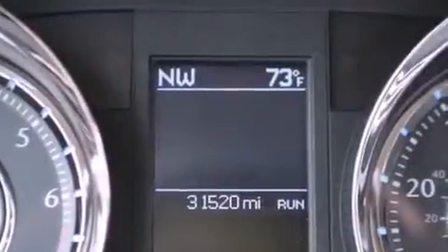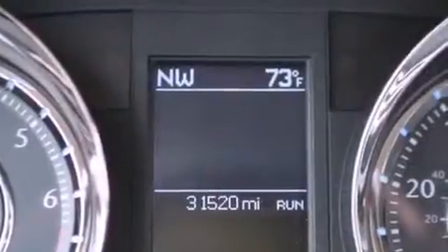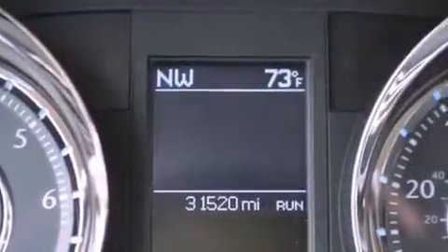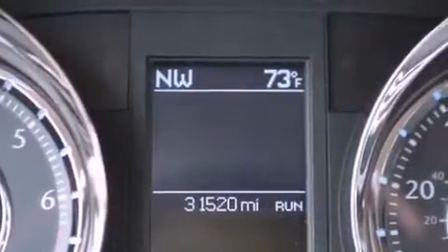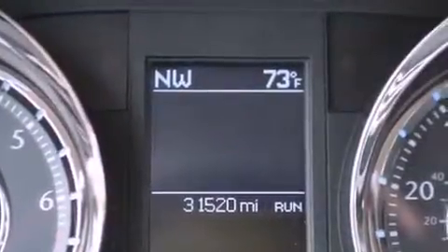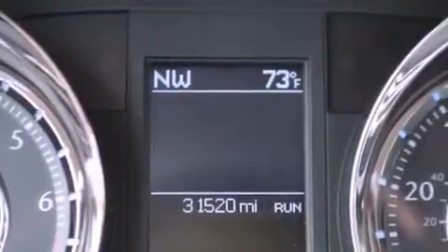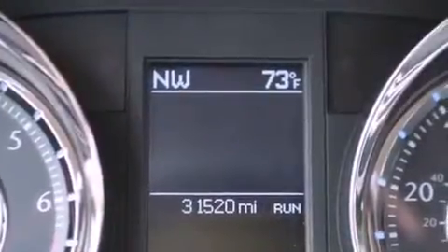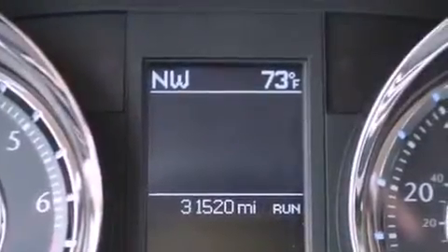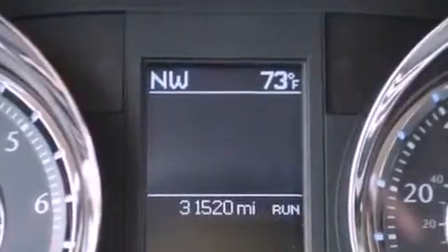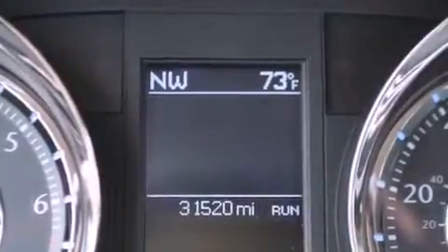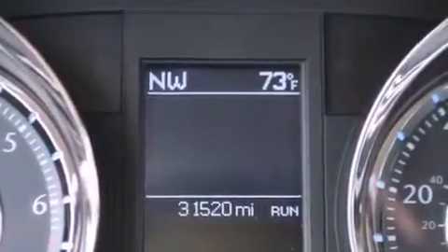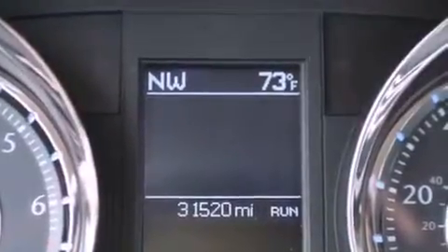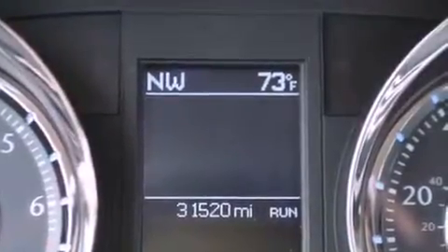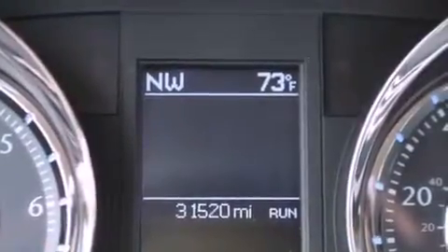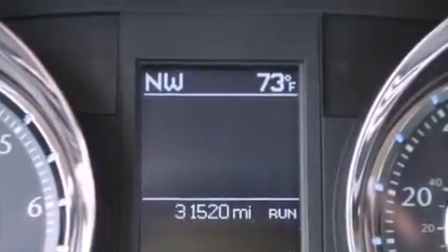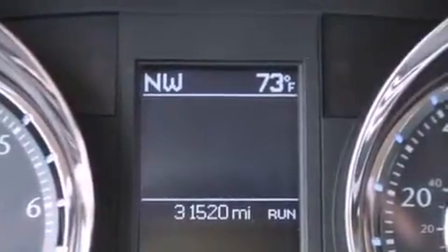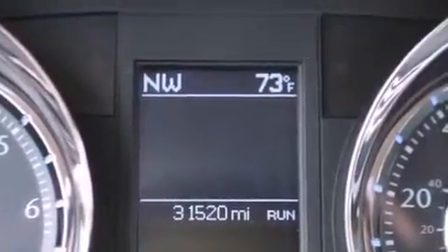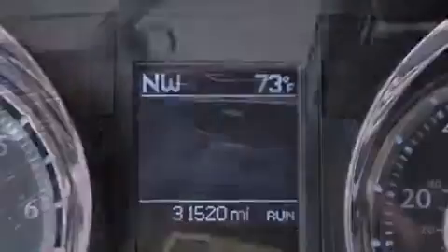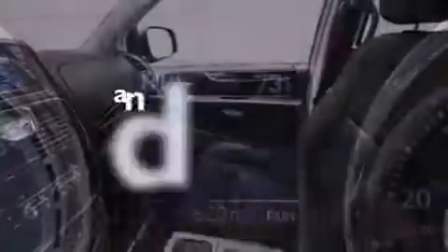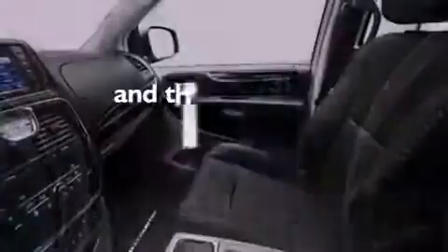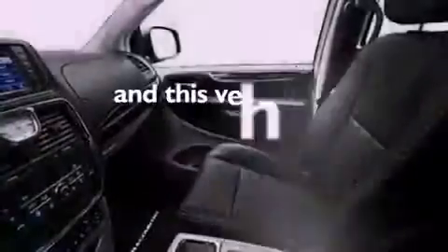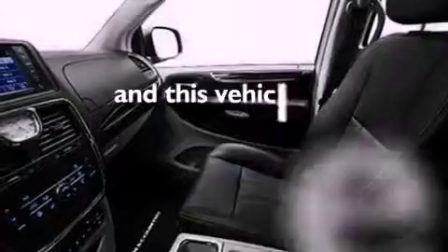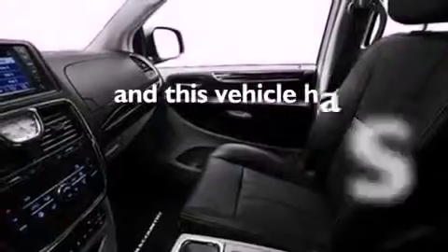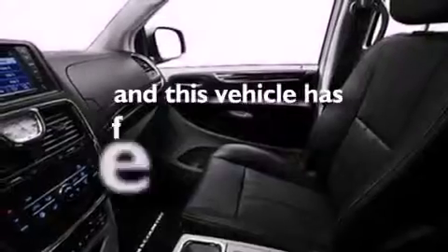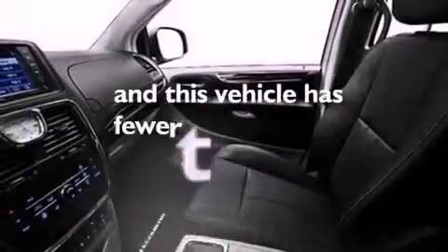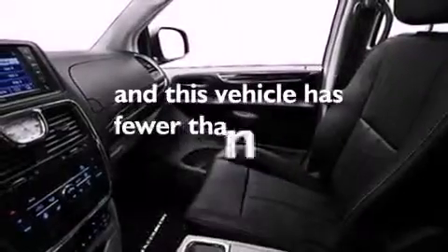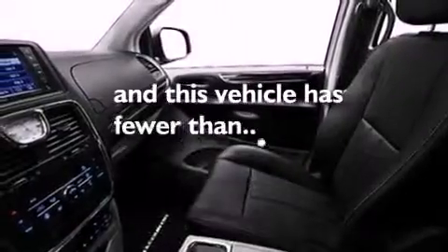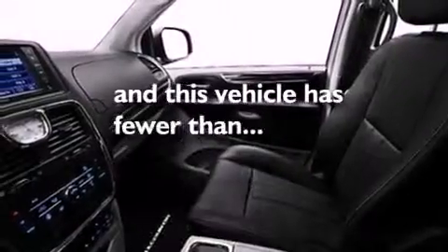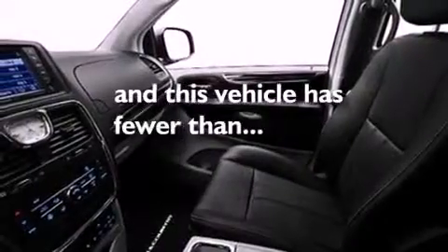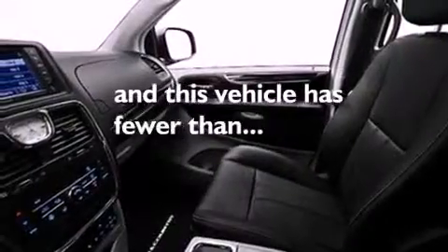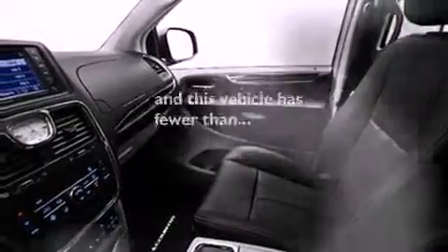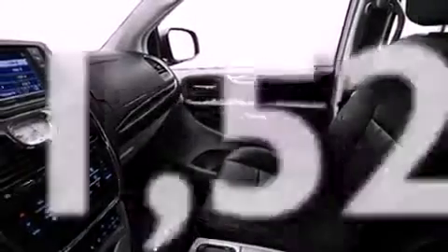Additional features include 12-volt power outlets, halogen headlights, air conditioning, and this vehicle has fewer than 32,000 miles on the odometer.